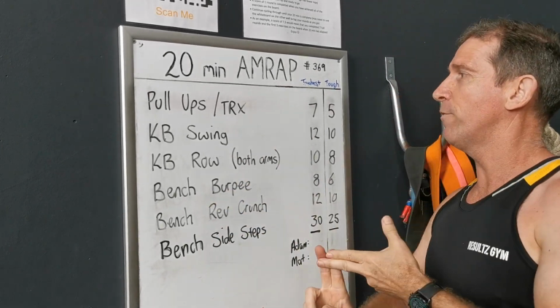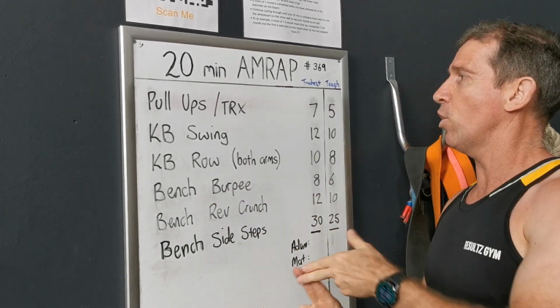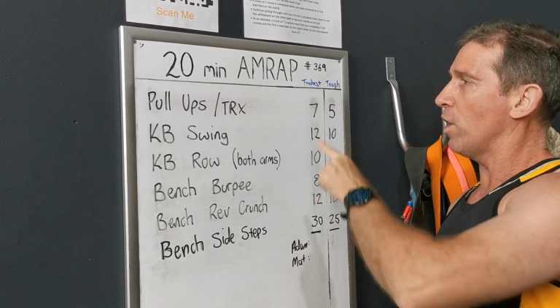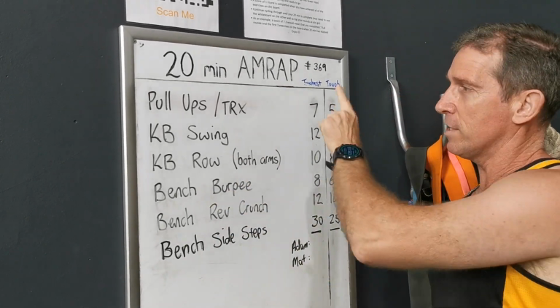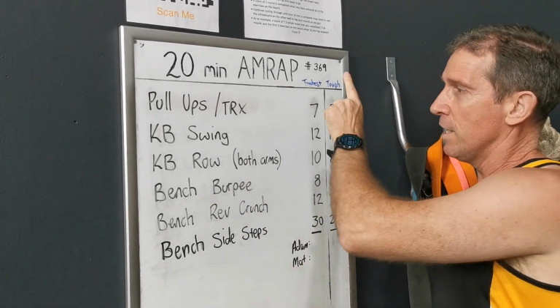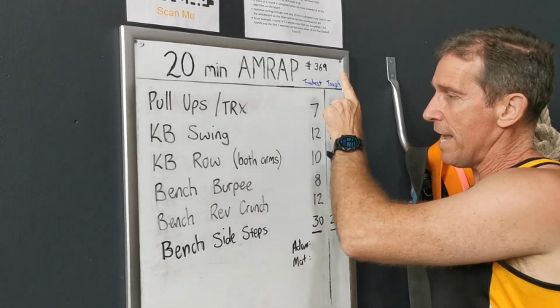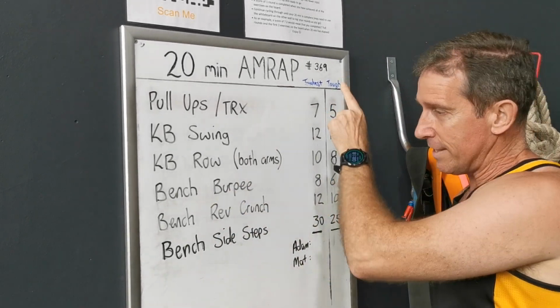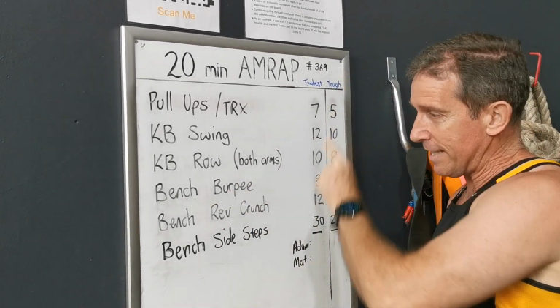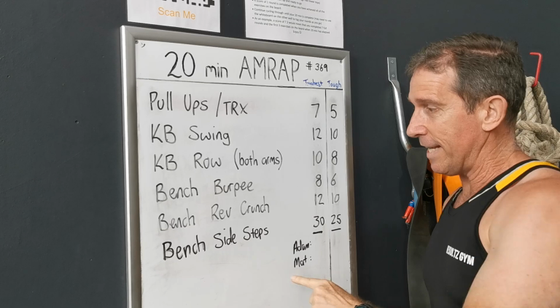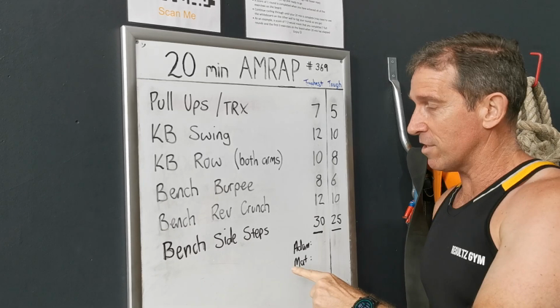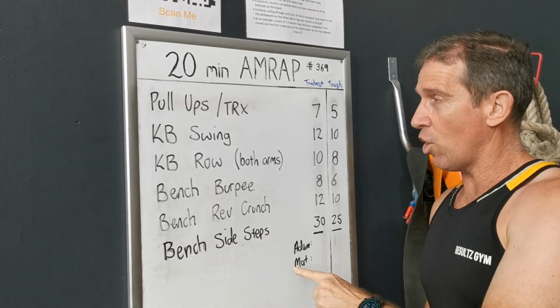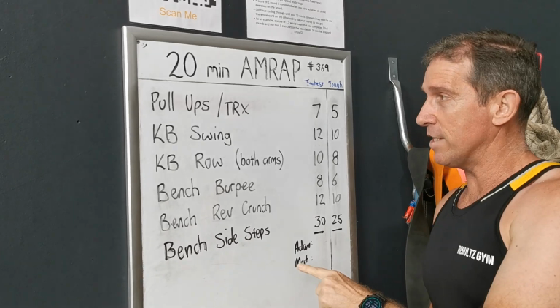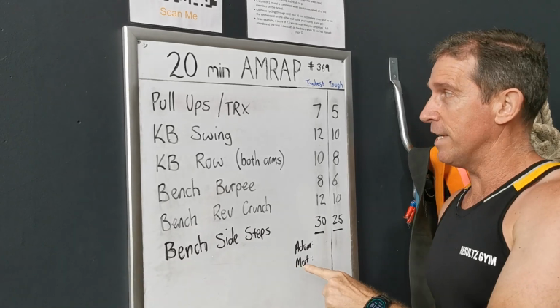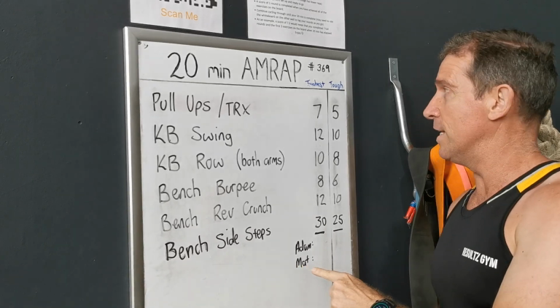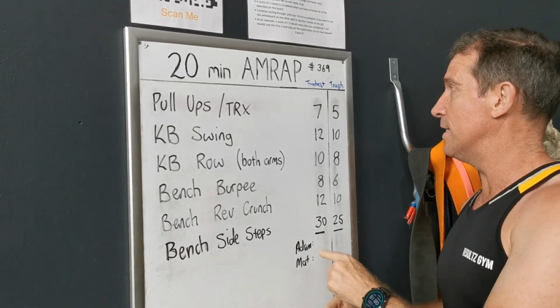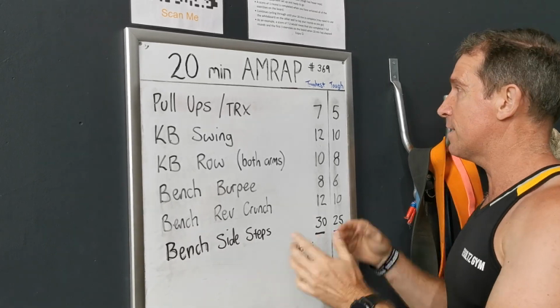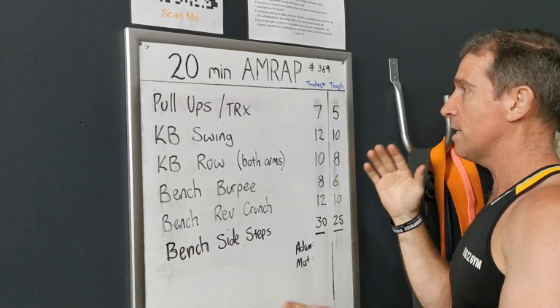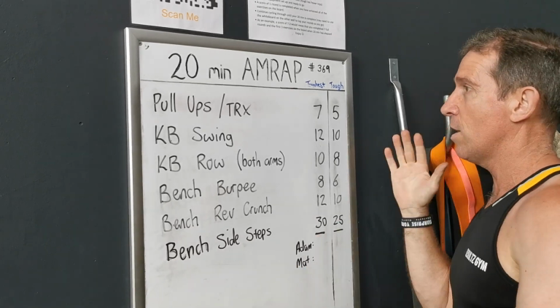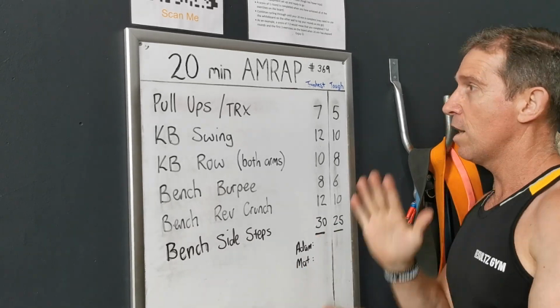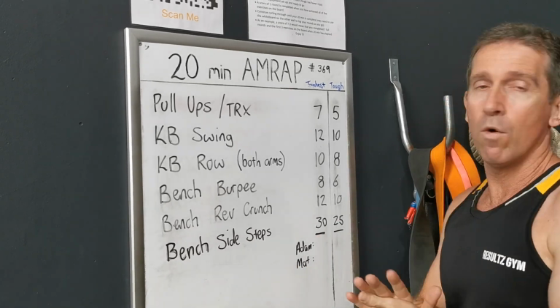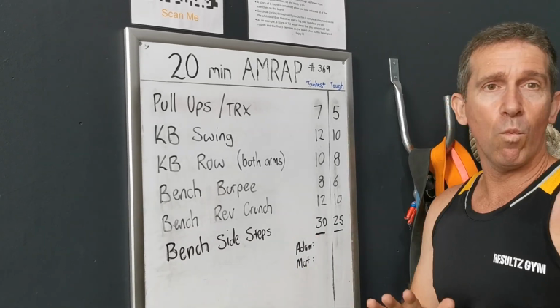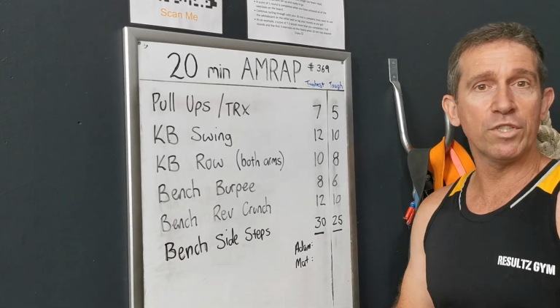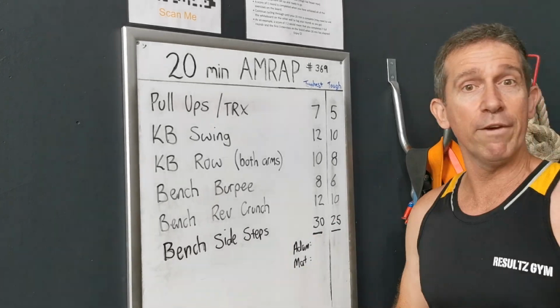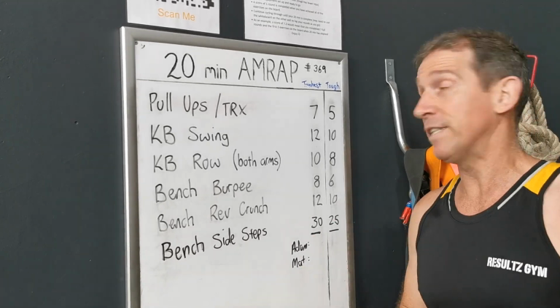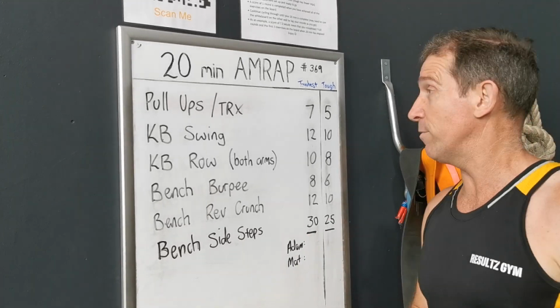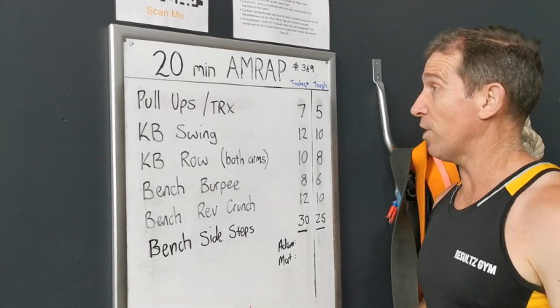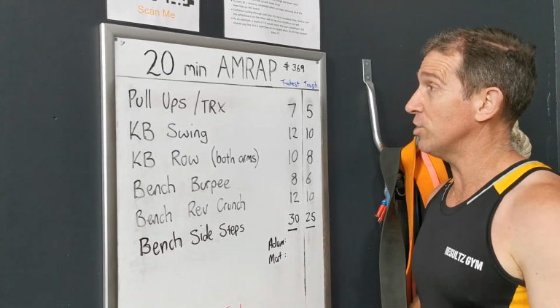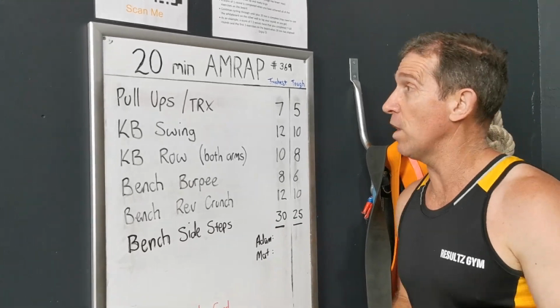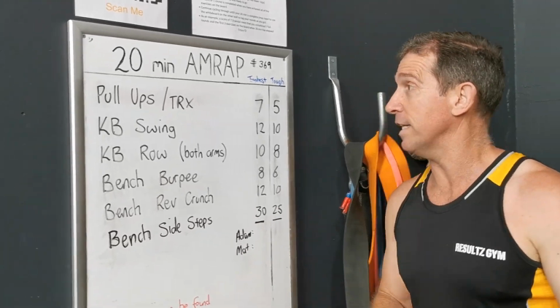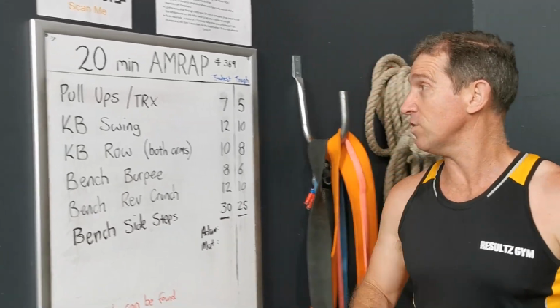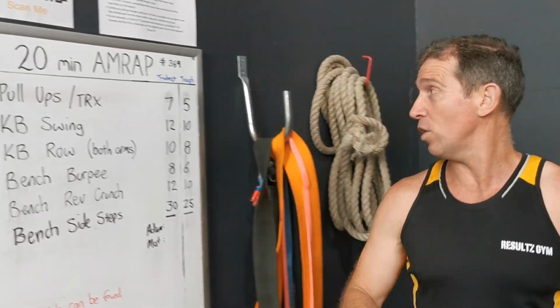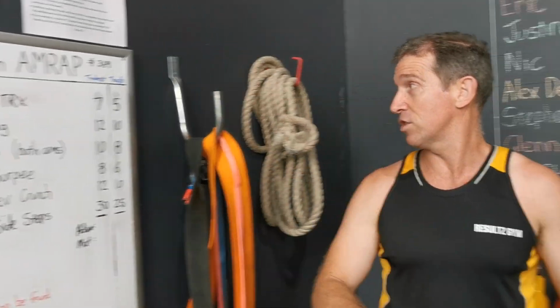What we've got guys is six exercises. Watch now for a demonstration of those exercises.